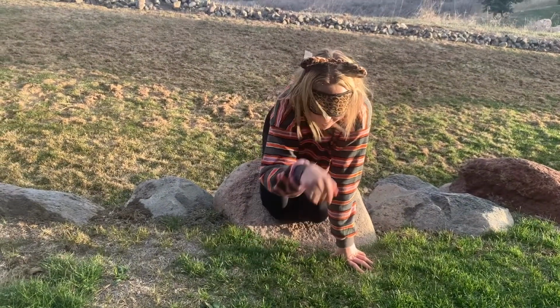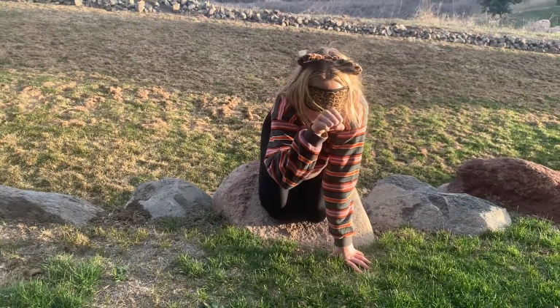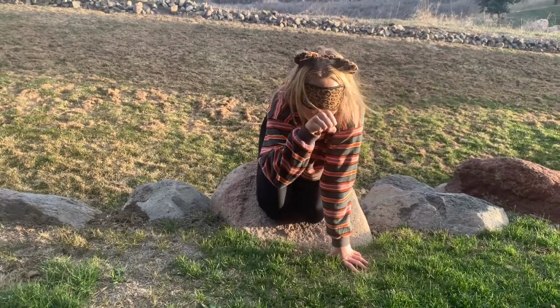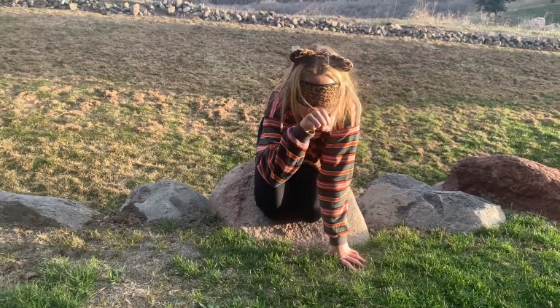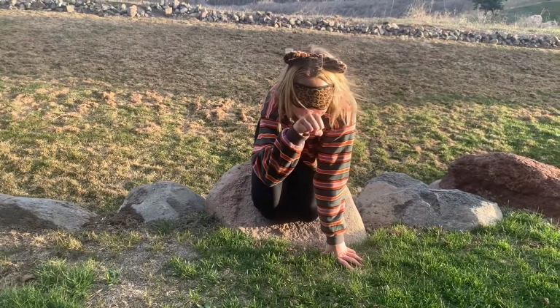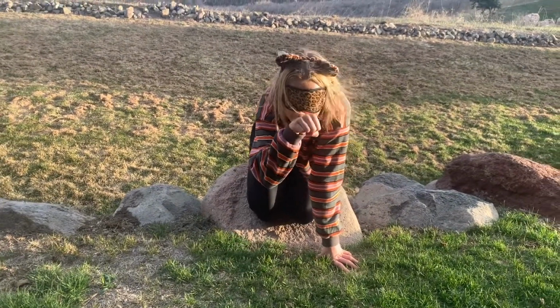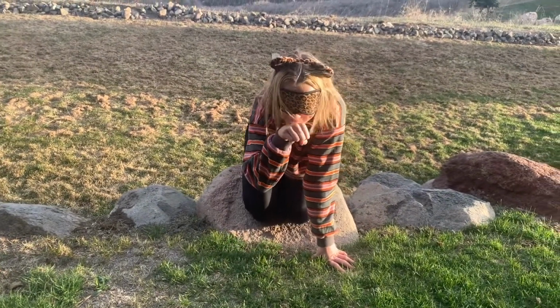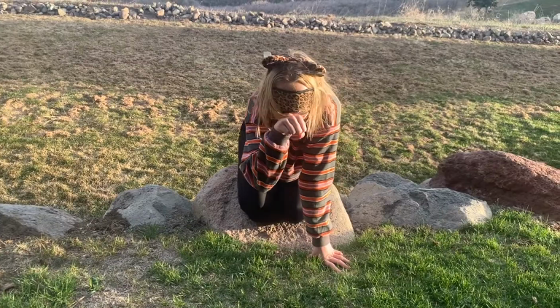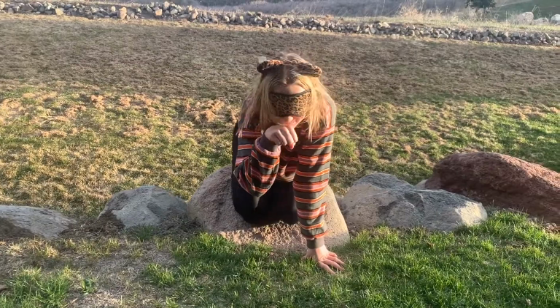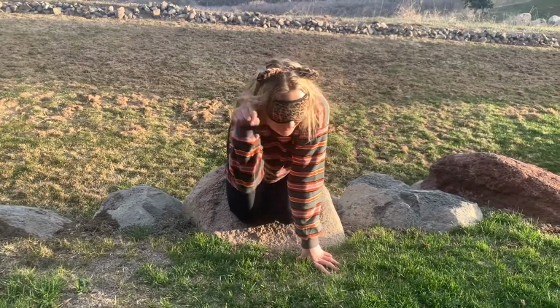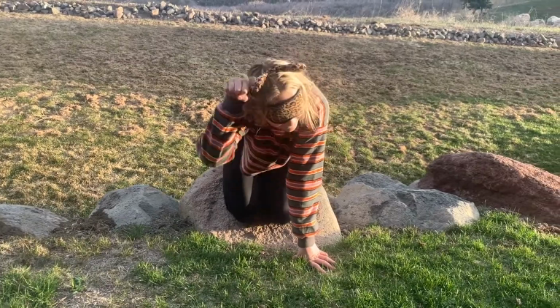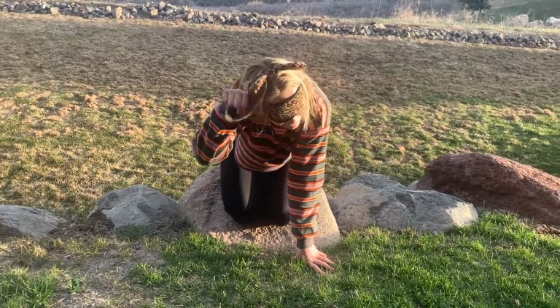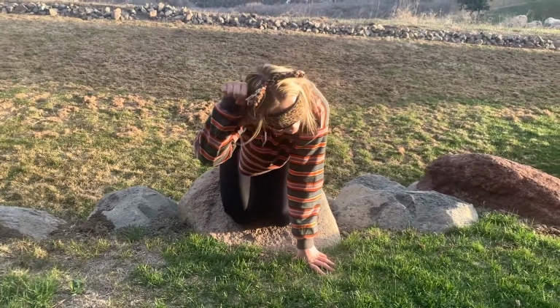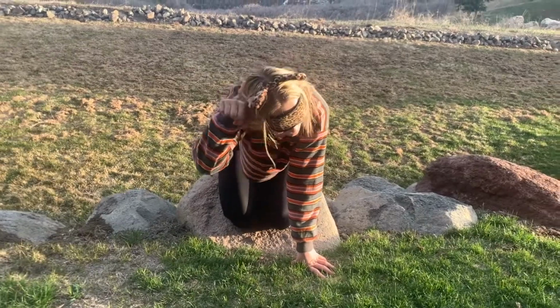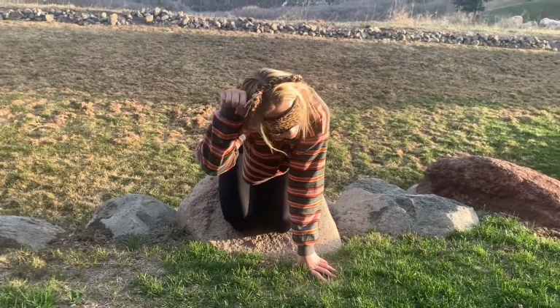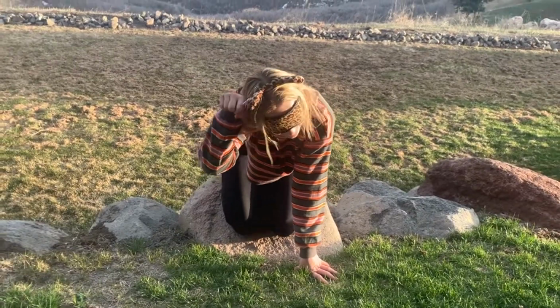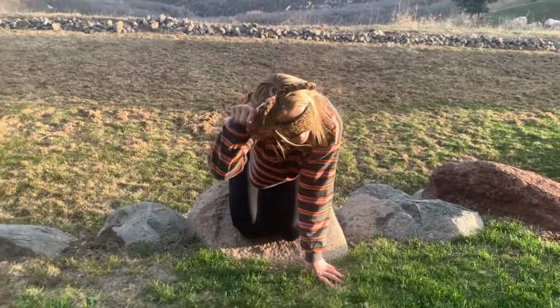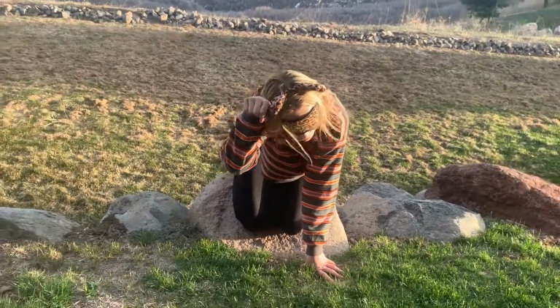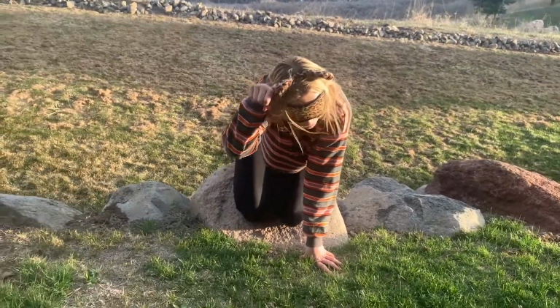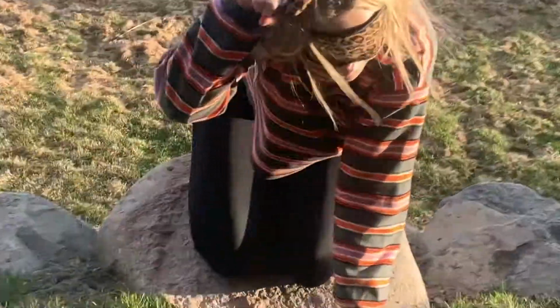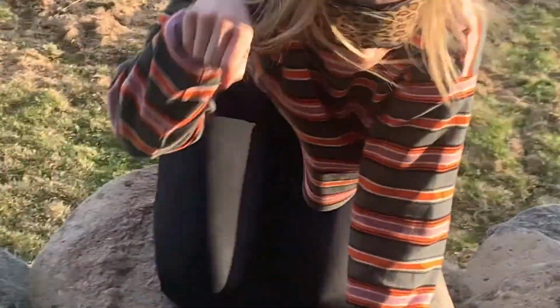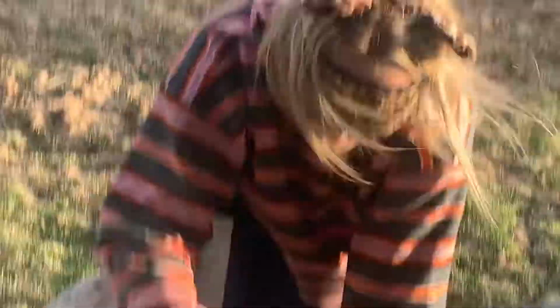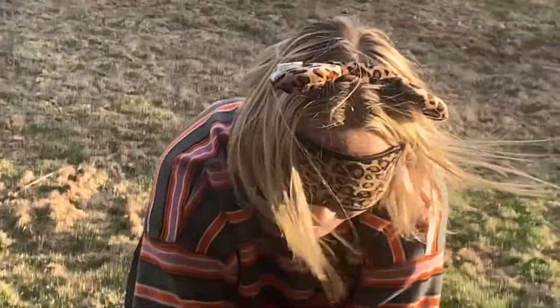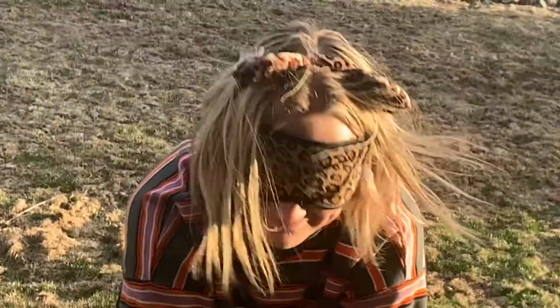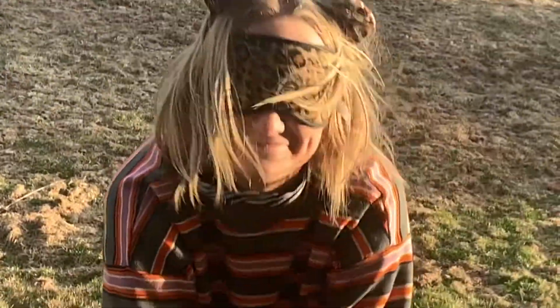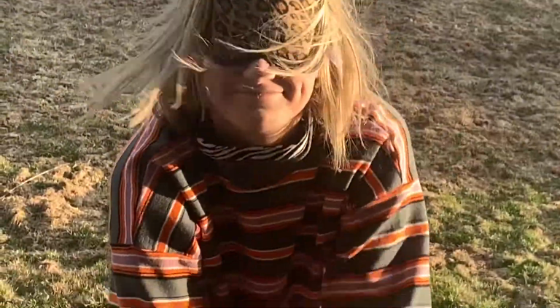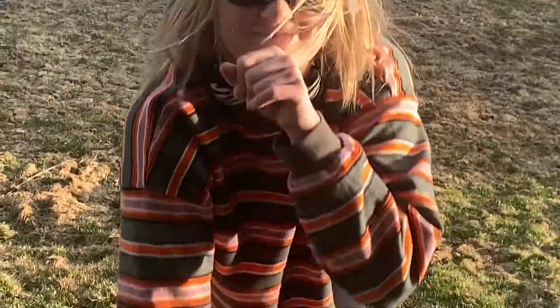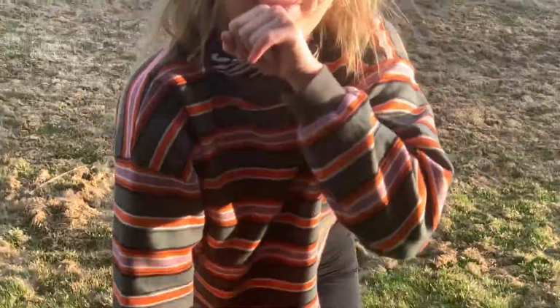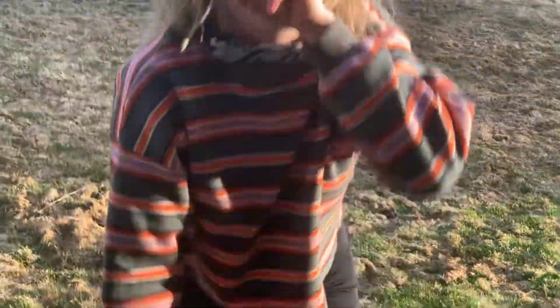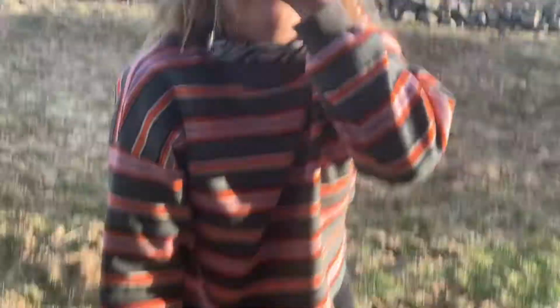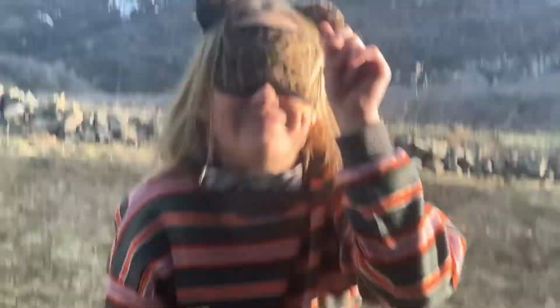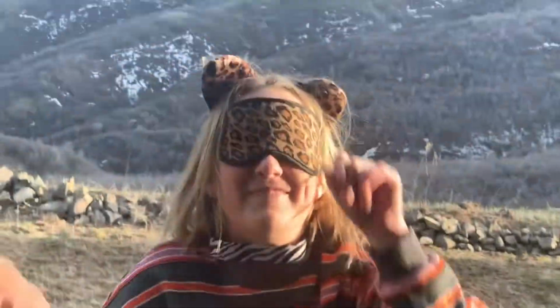Oh wow, it's so majestic. Look at its ears. Look at its face. It's so...